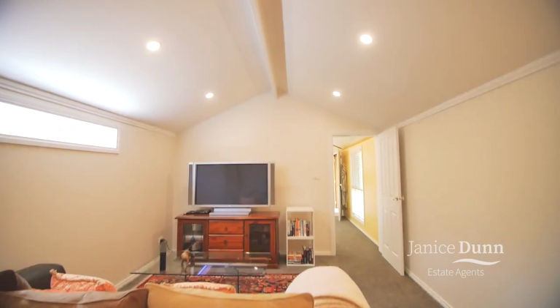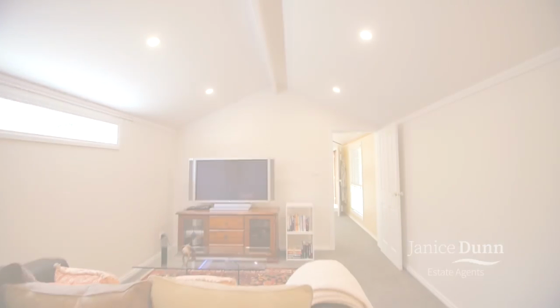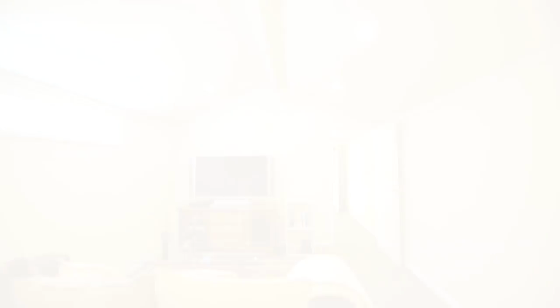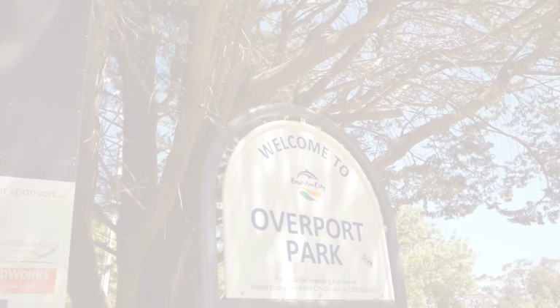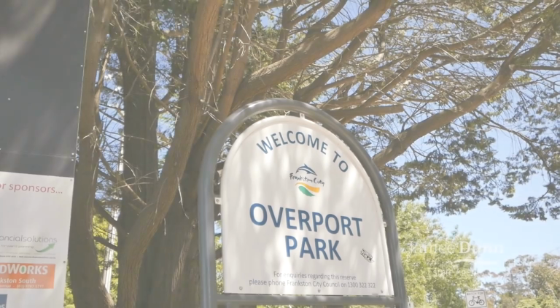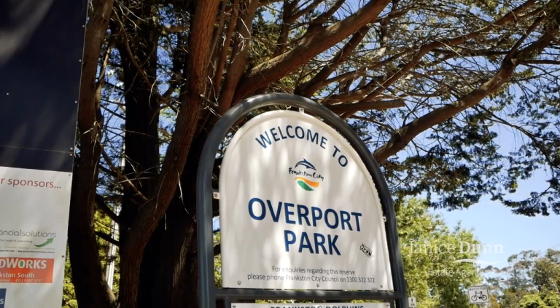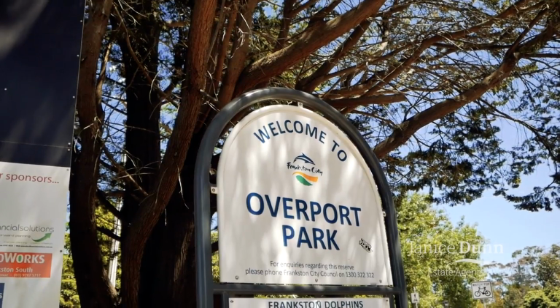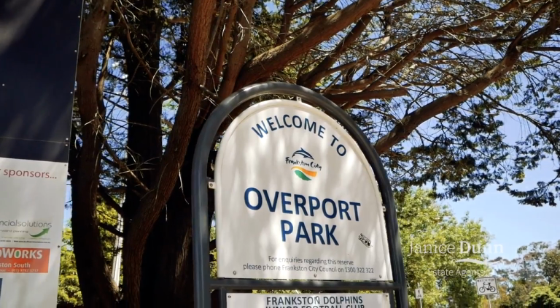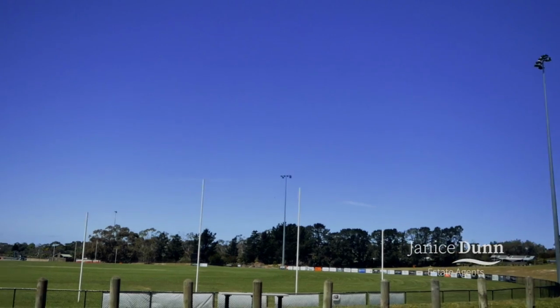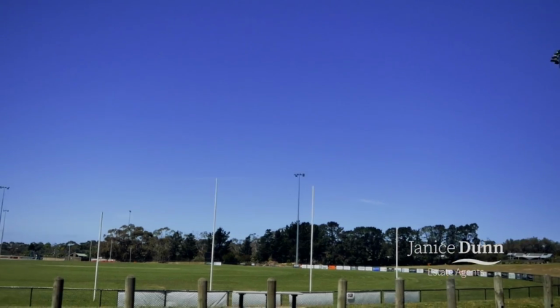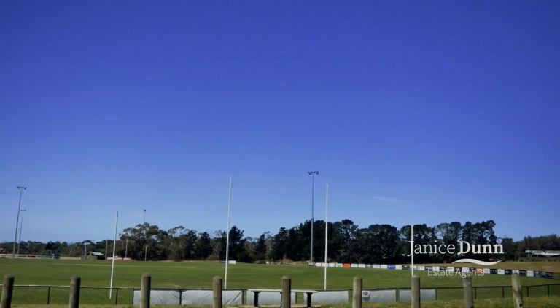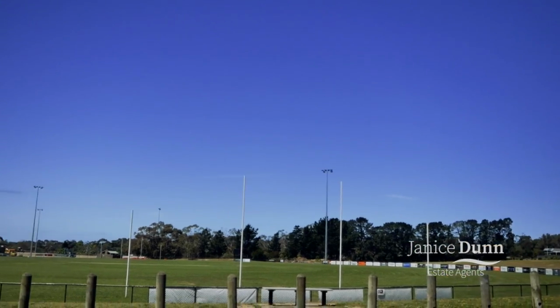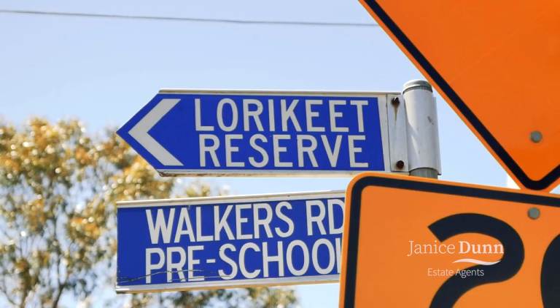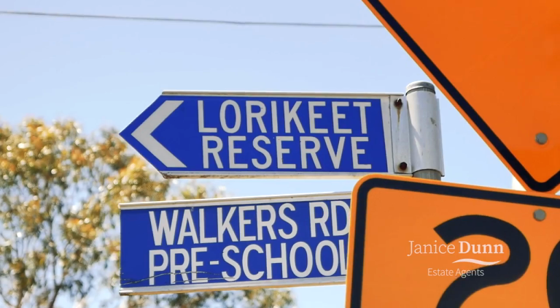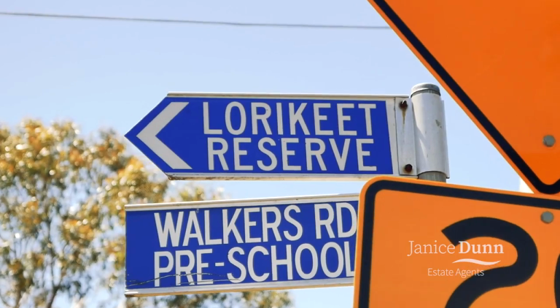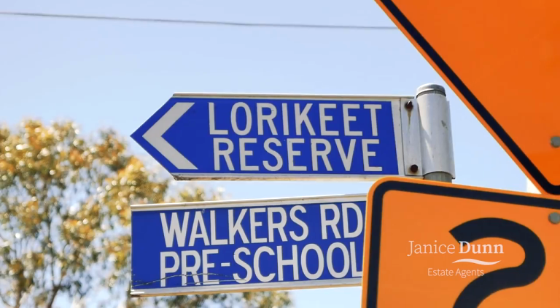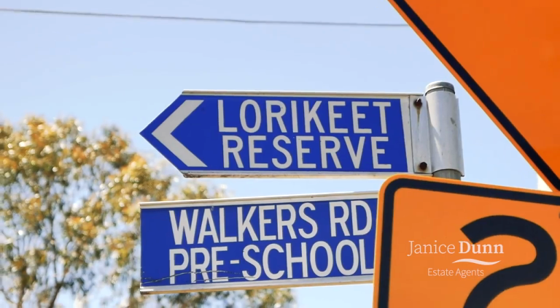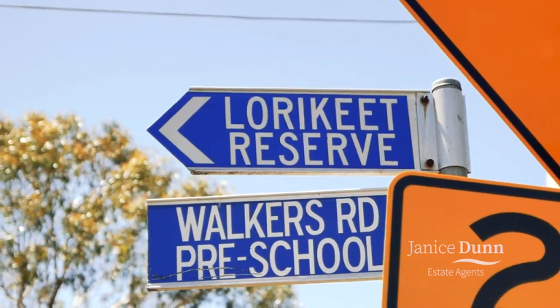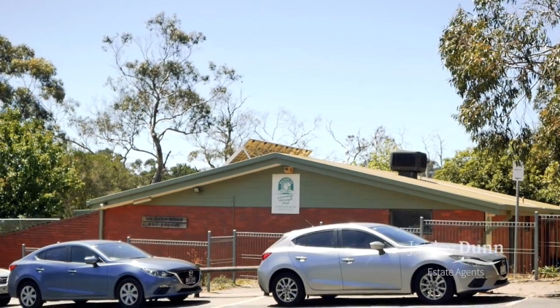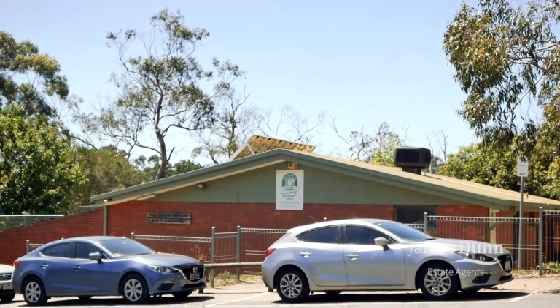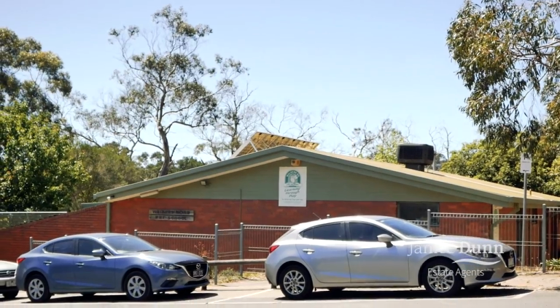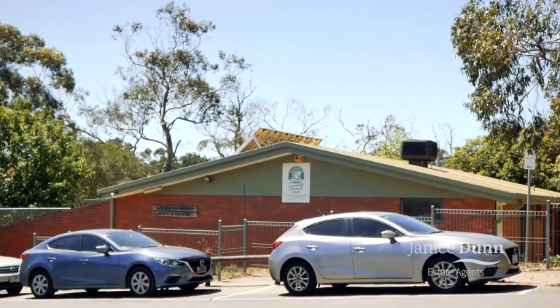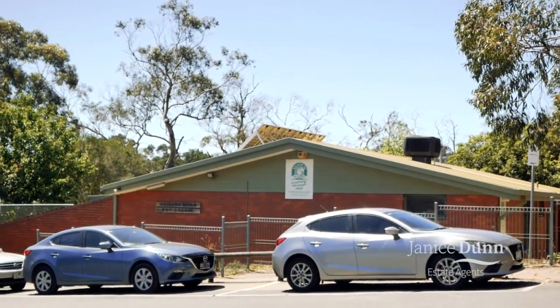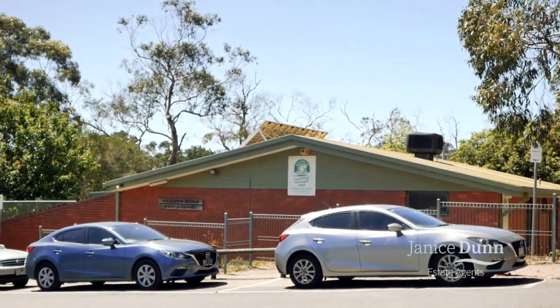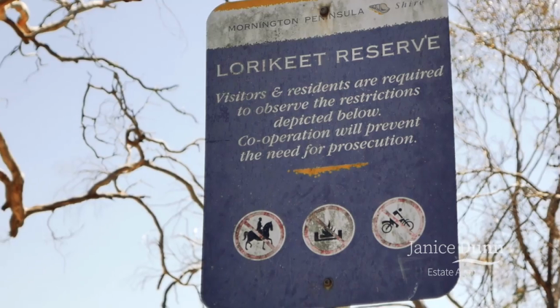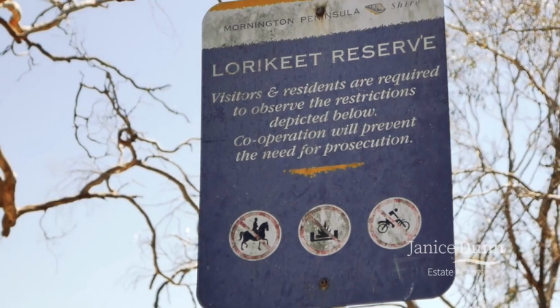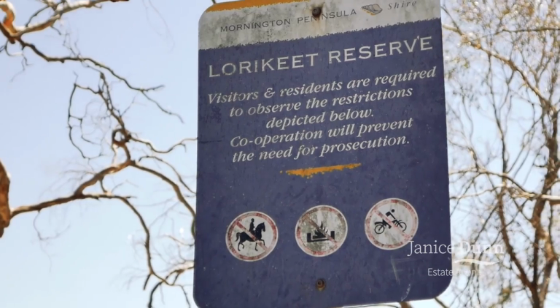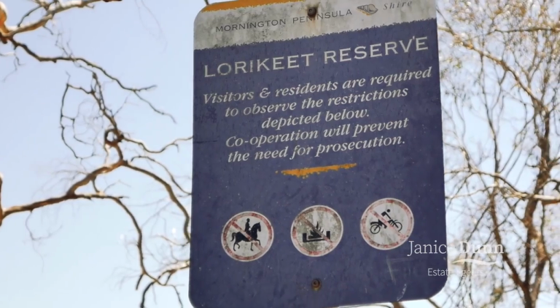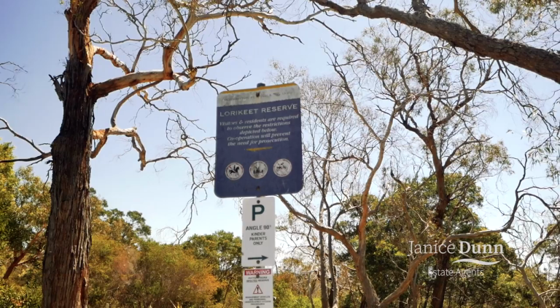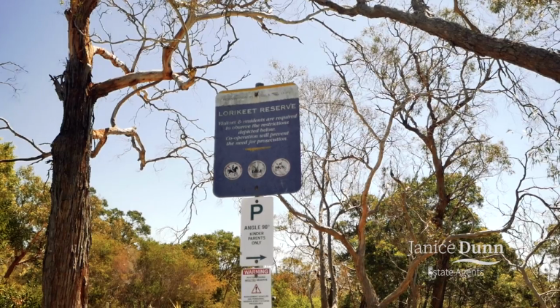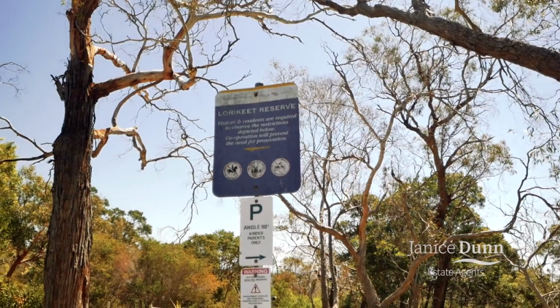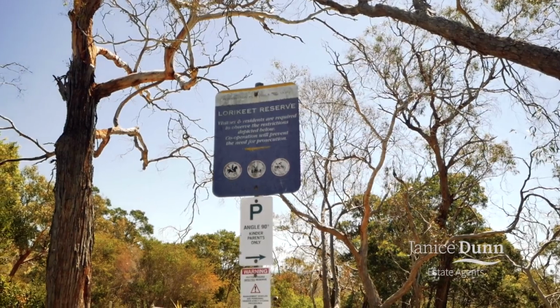The home is also within walking distance to Overpaw Park, as well as Hawkers Road Preschool and Lorrakeet Reserve.